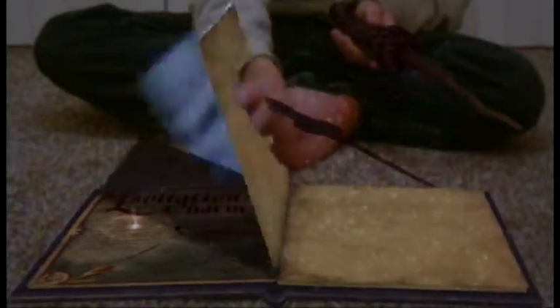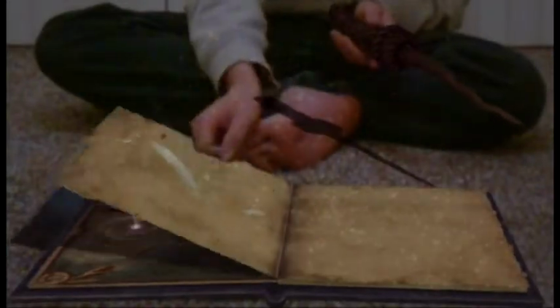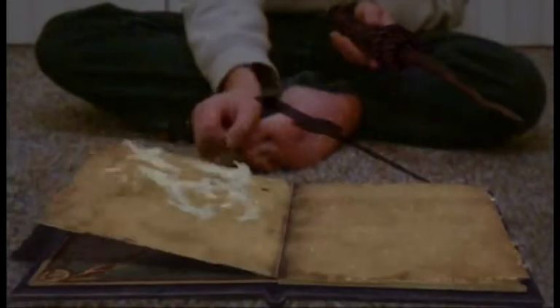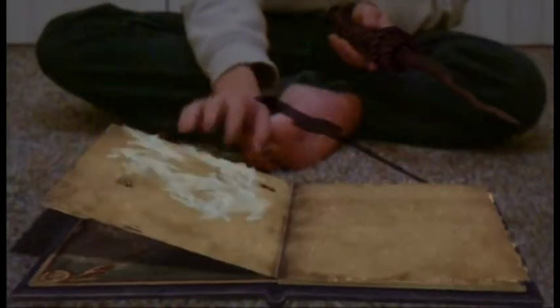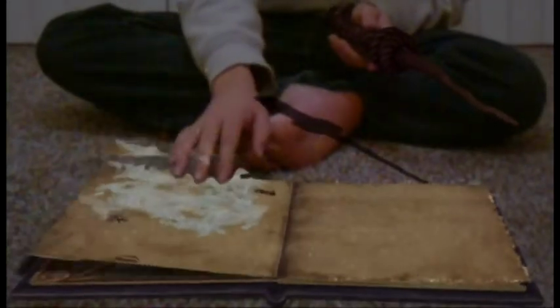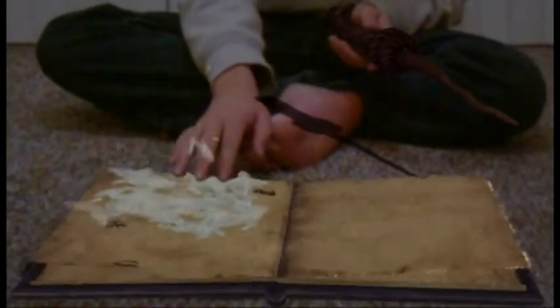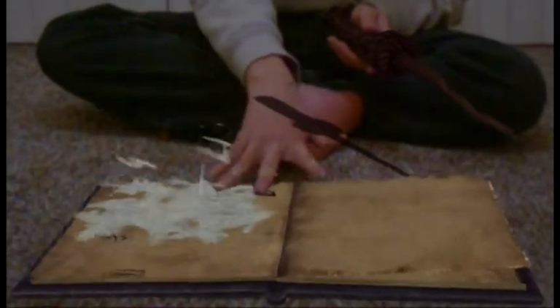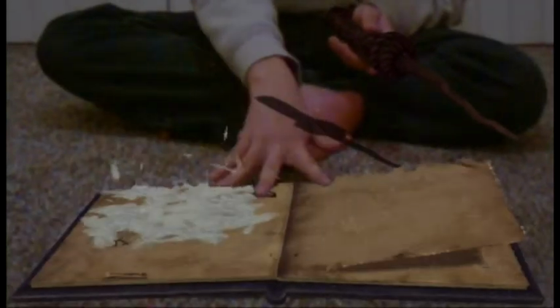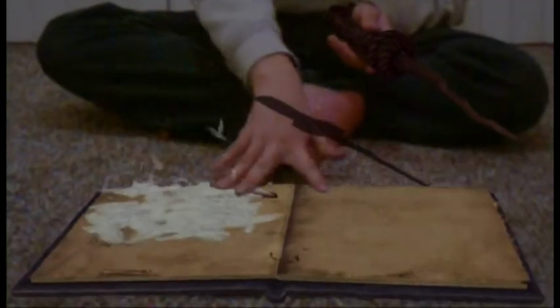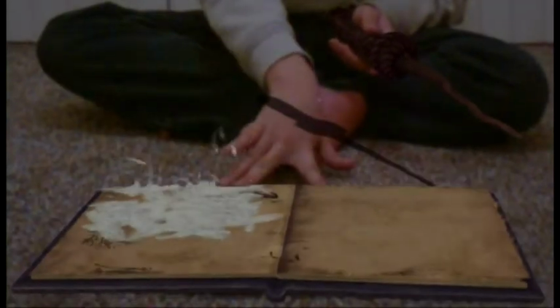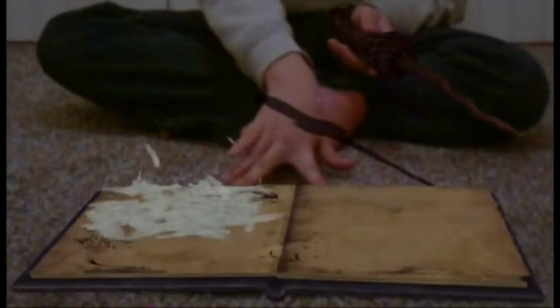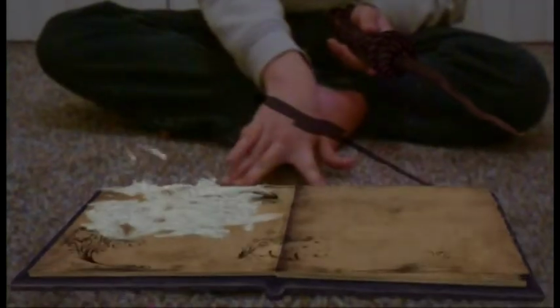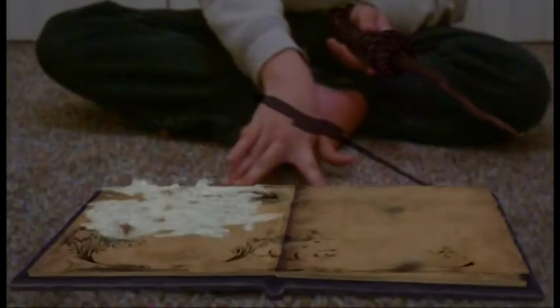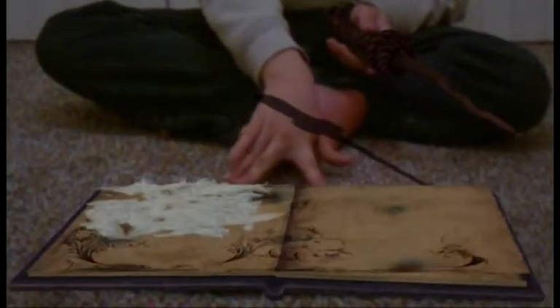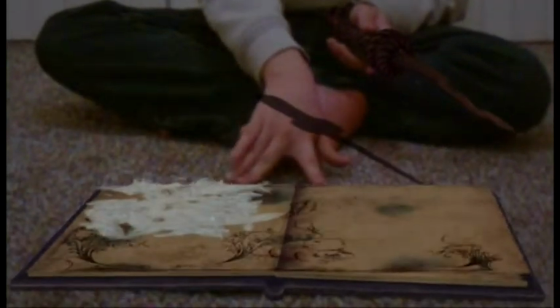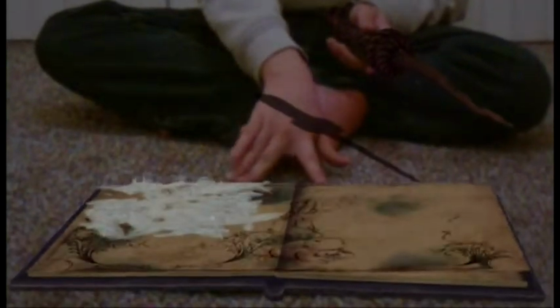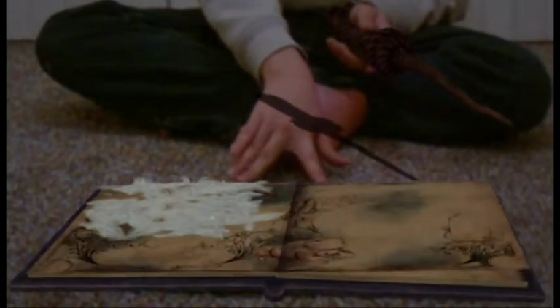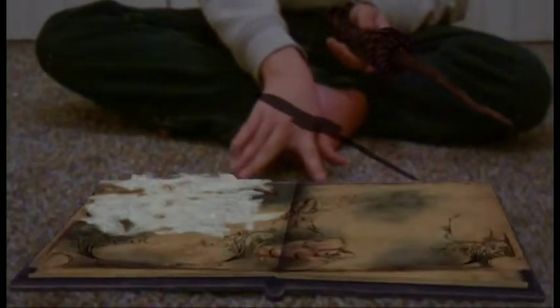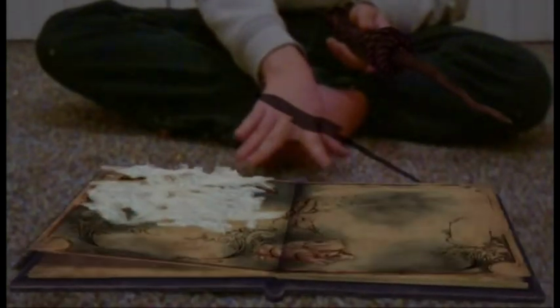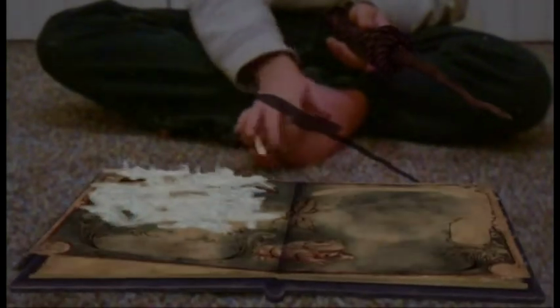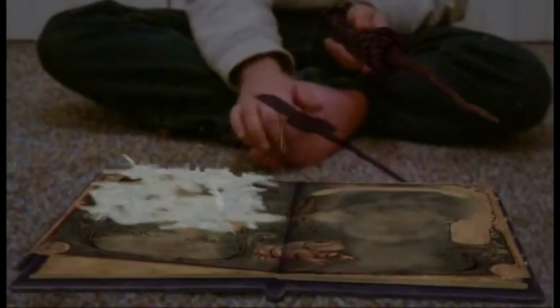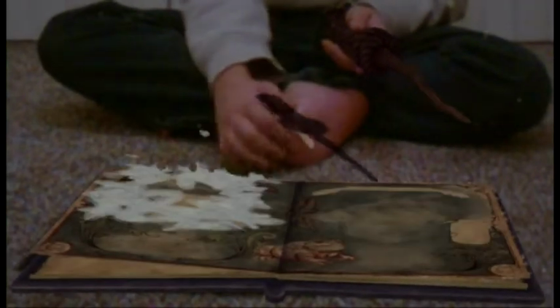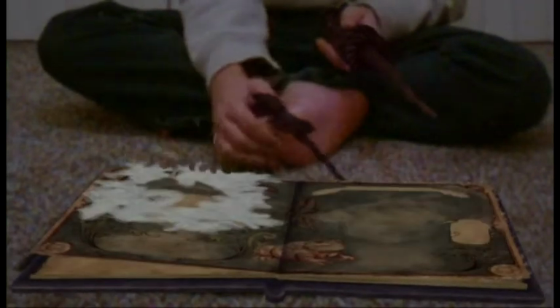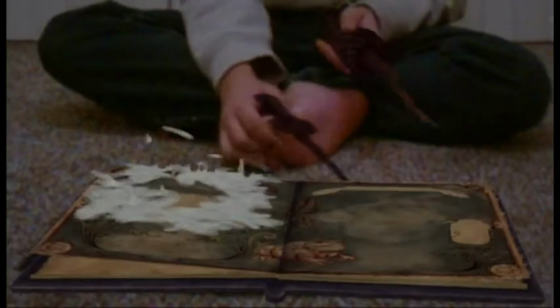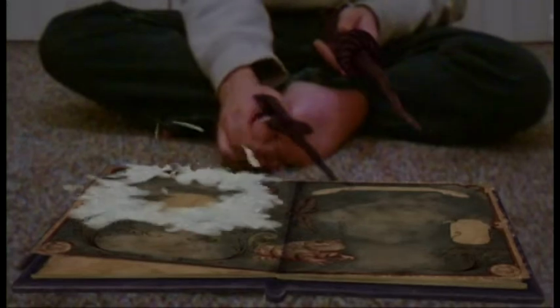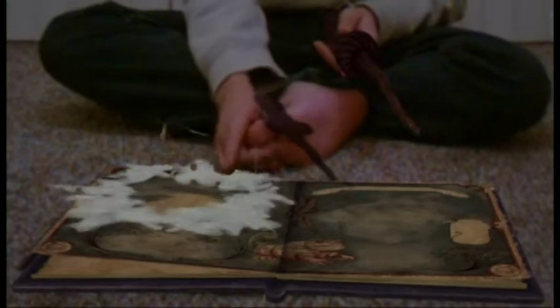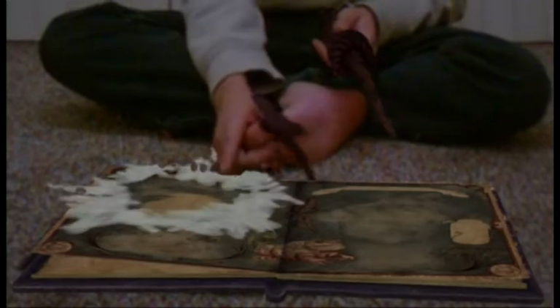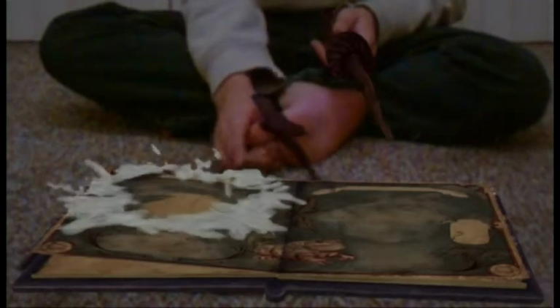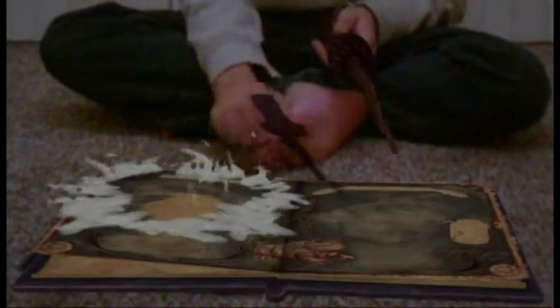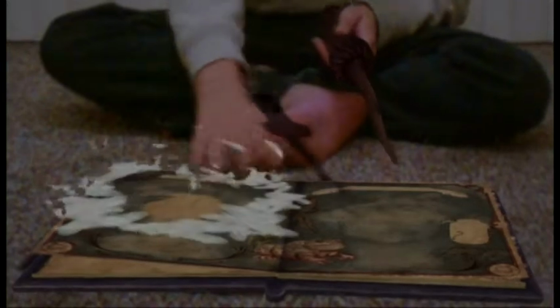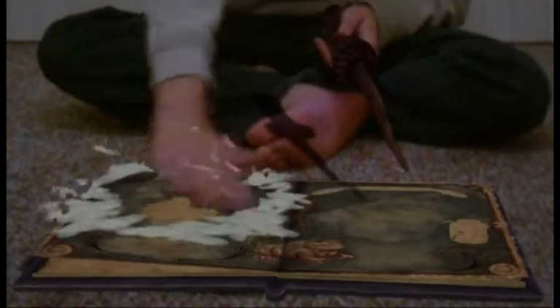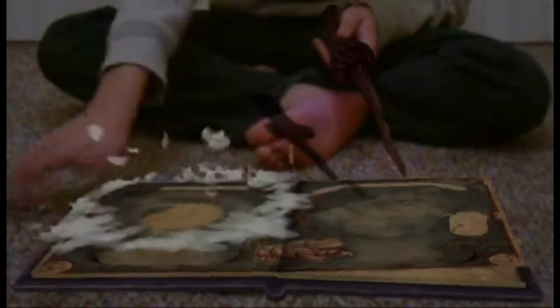One of the book's pictures has got a bit out of control. Just try brushing those feathers away with your hand.